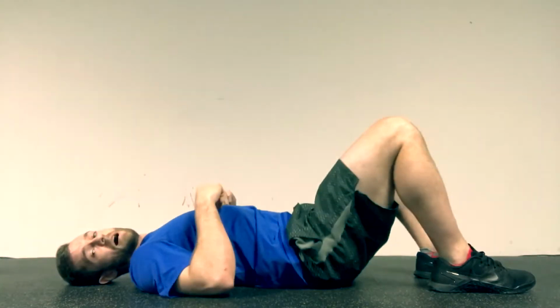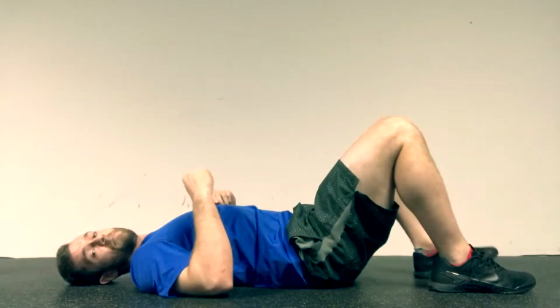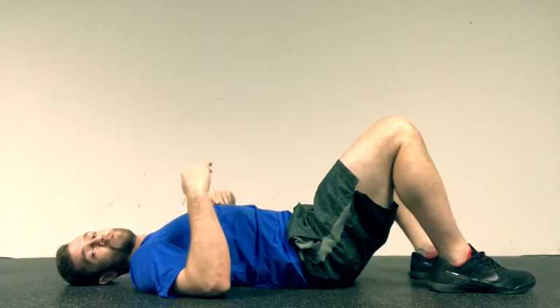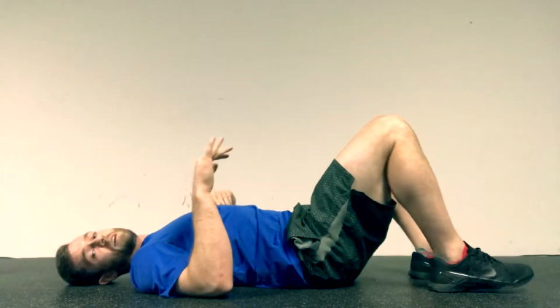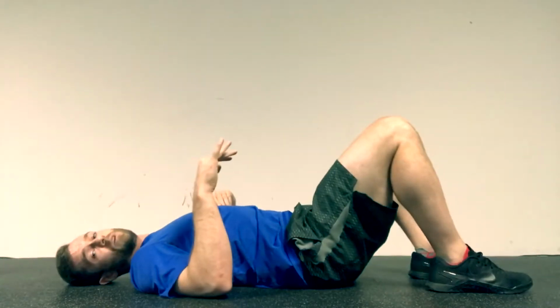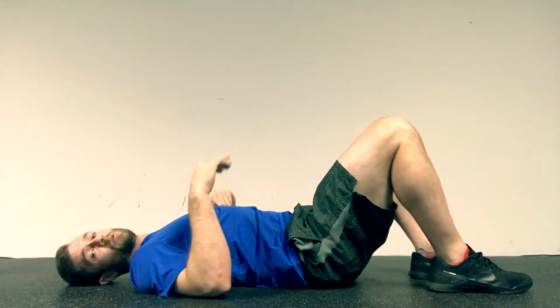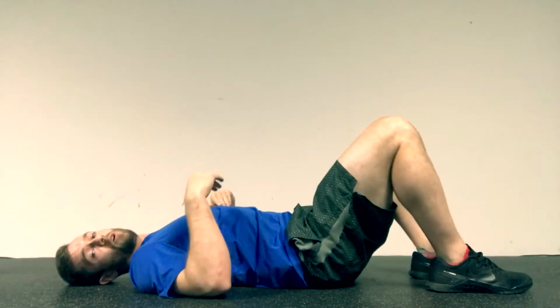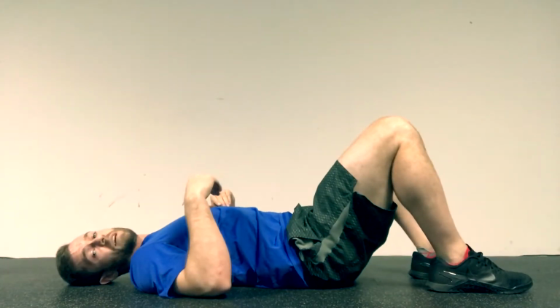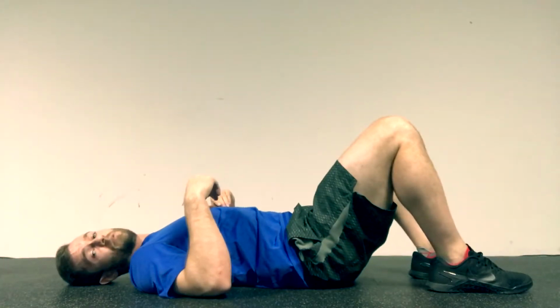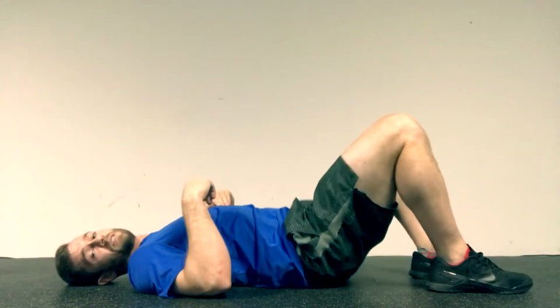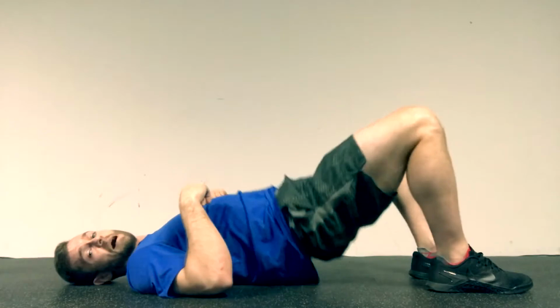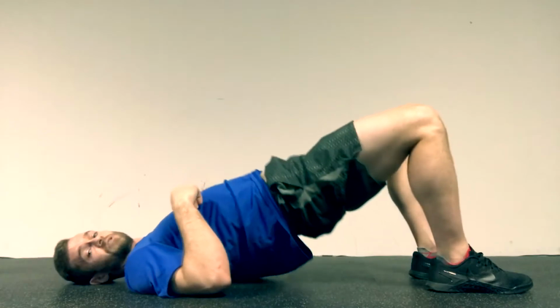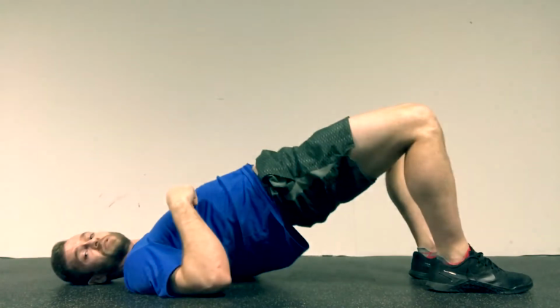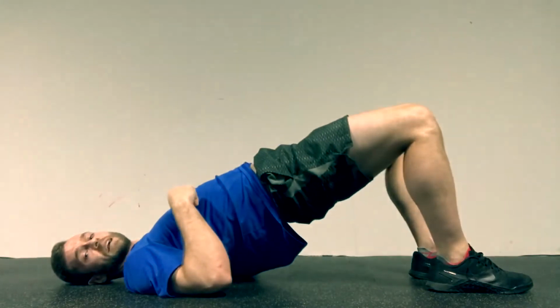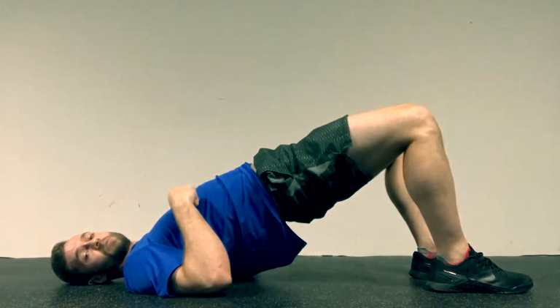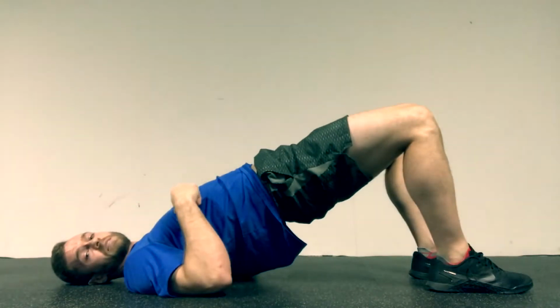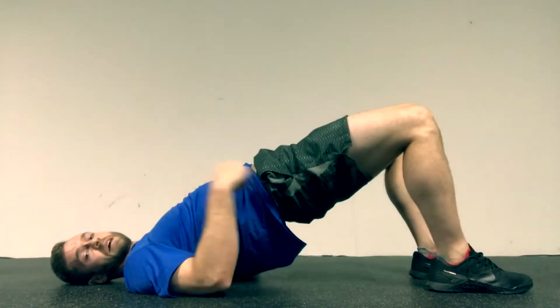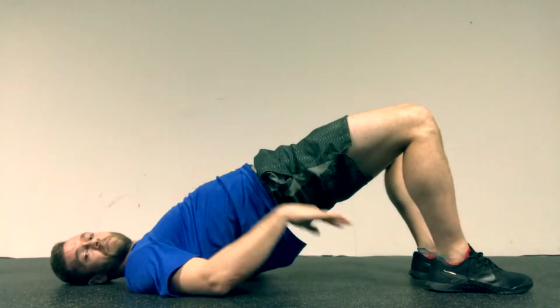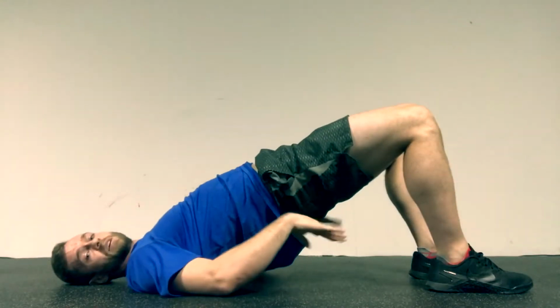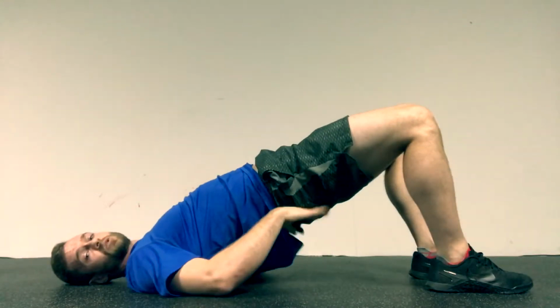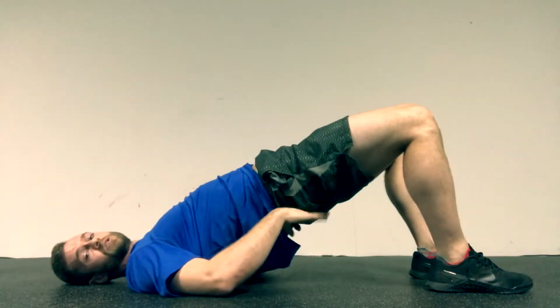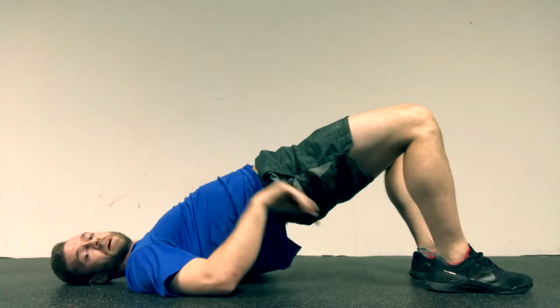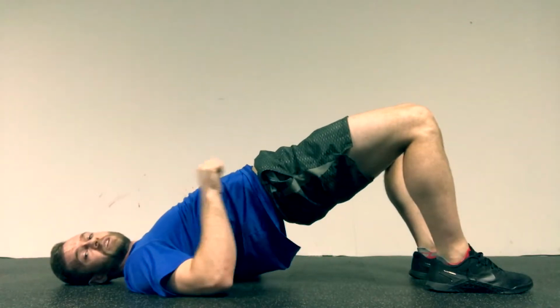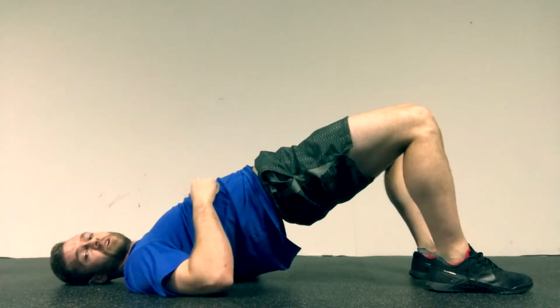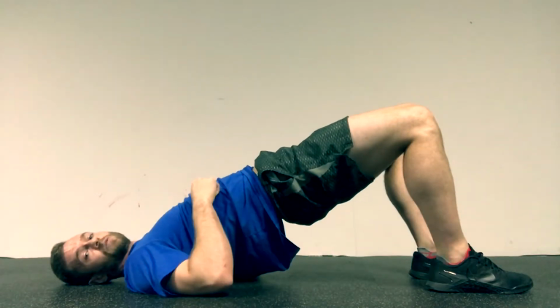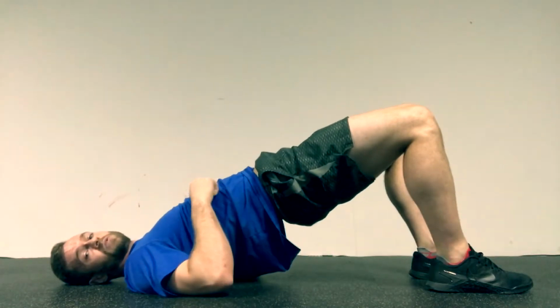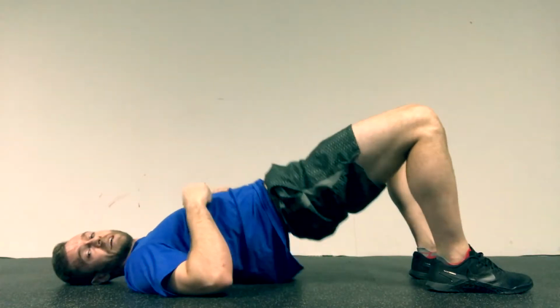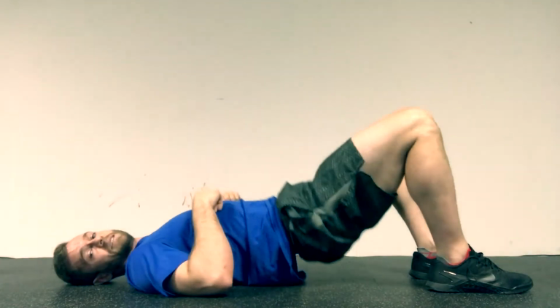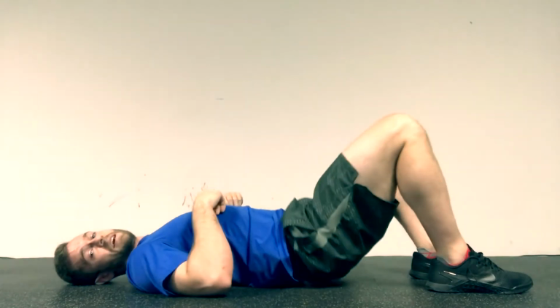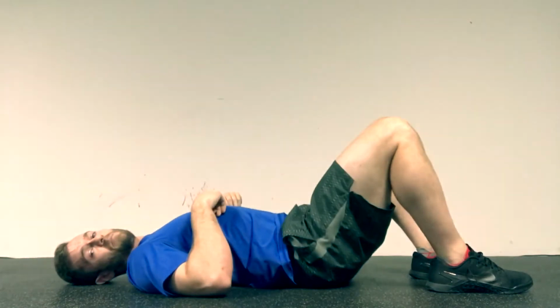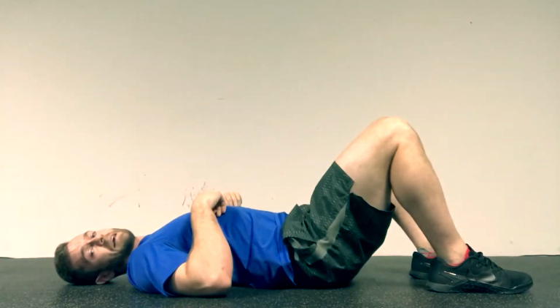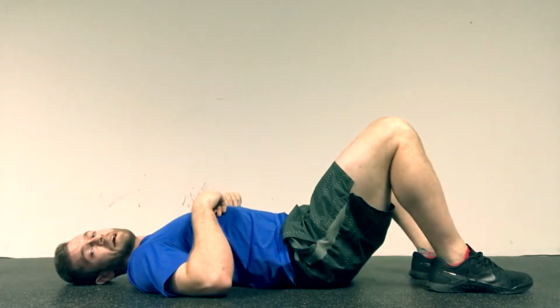So with the hip bridge, we want to hold it at the top for two seconds. Basically bring it to the top, squeeze your butt cheeks, hold for two seconds, and back down.